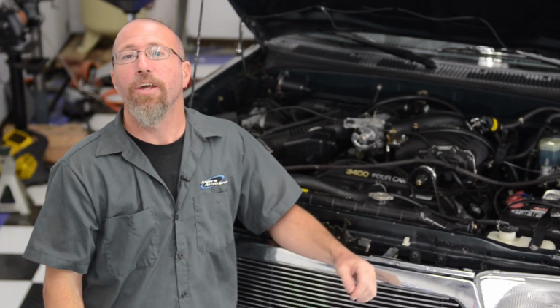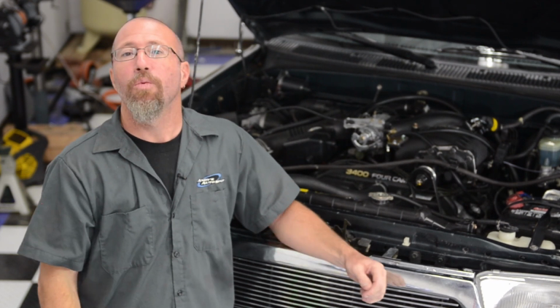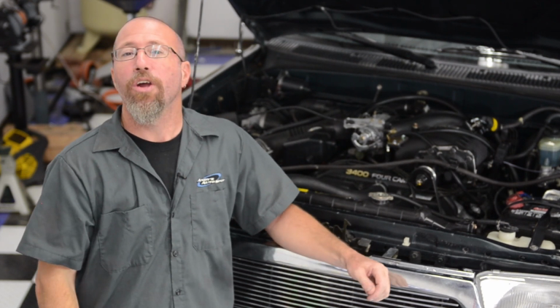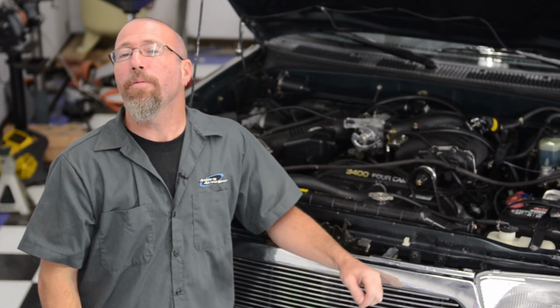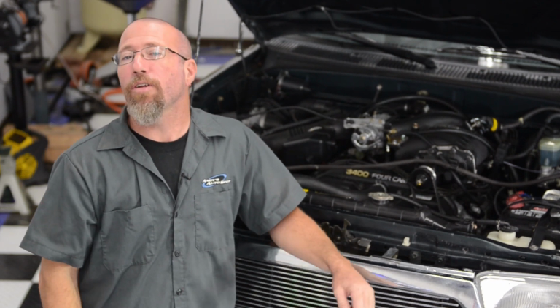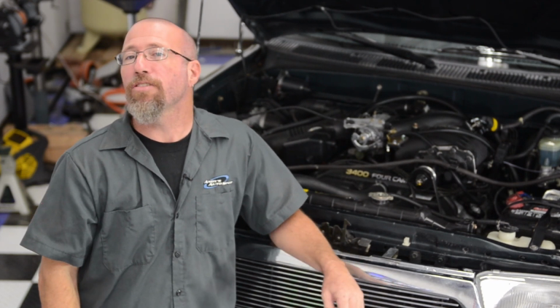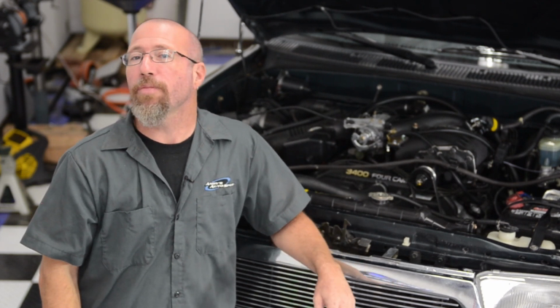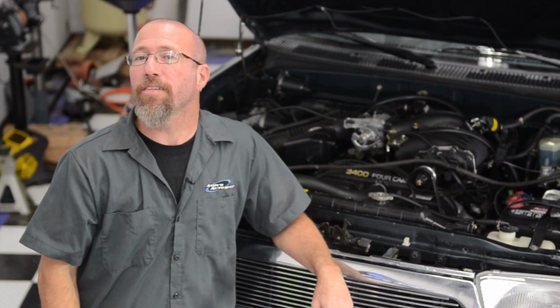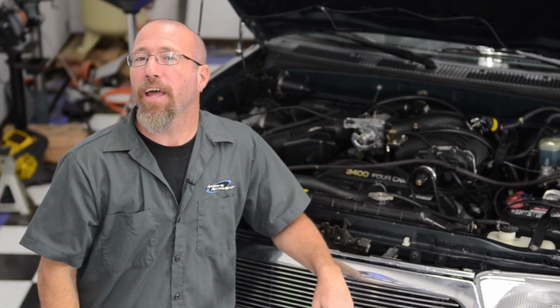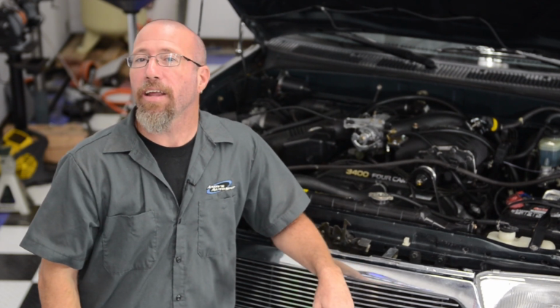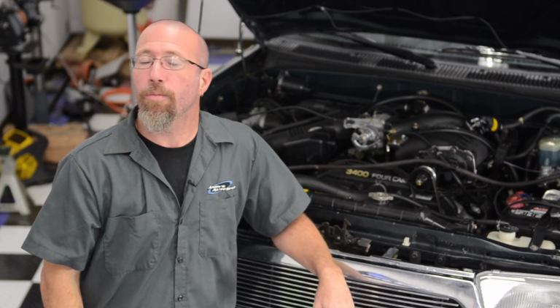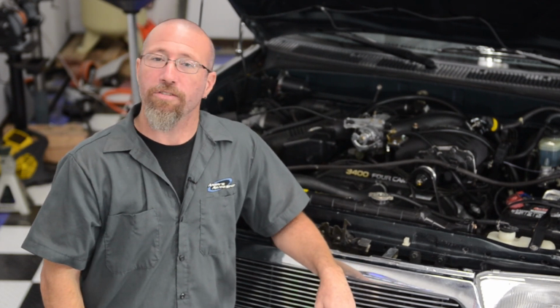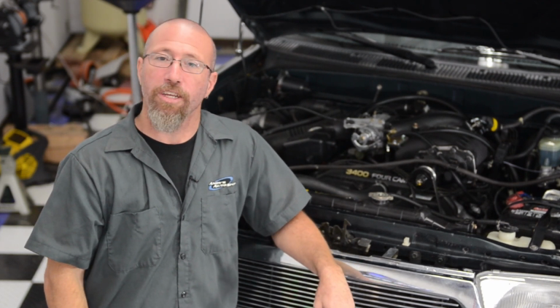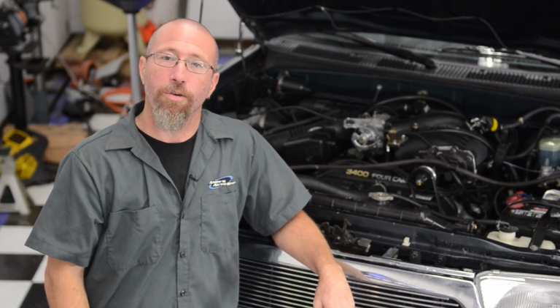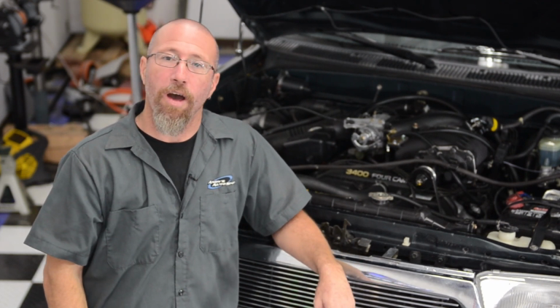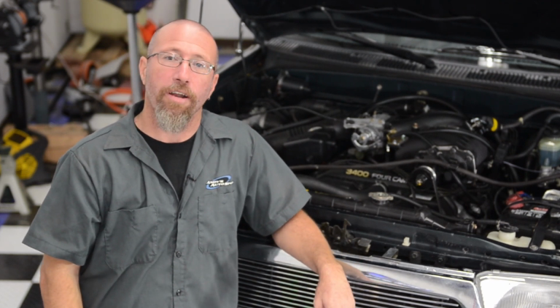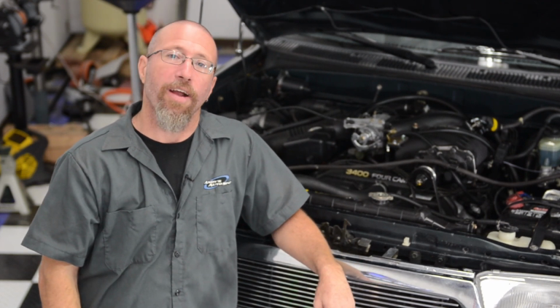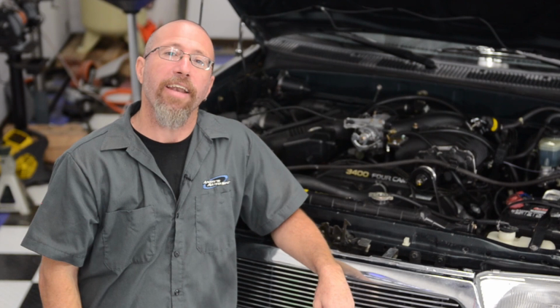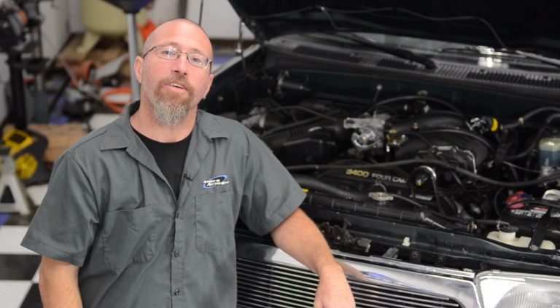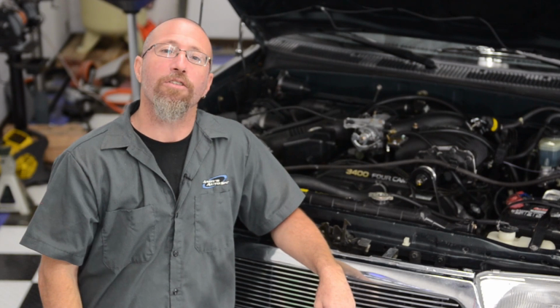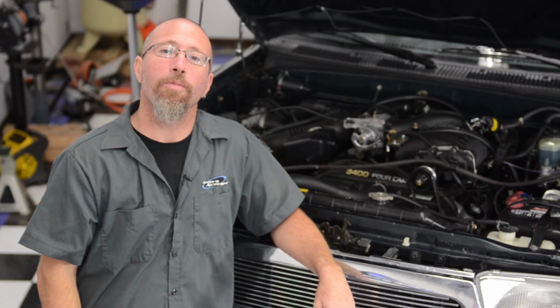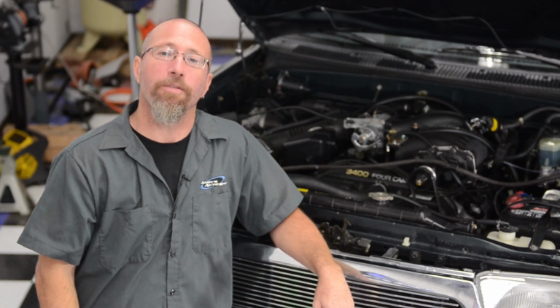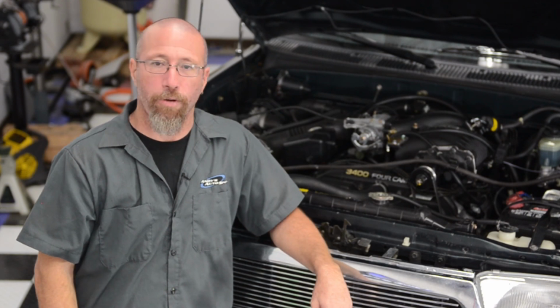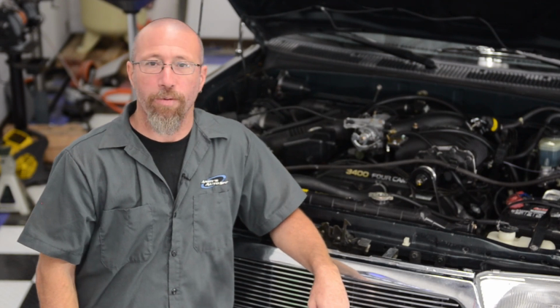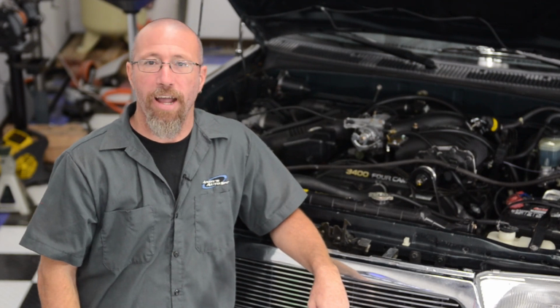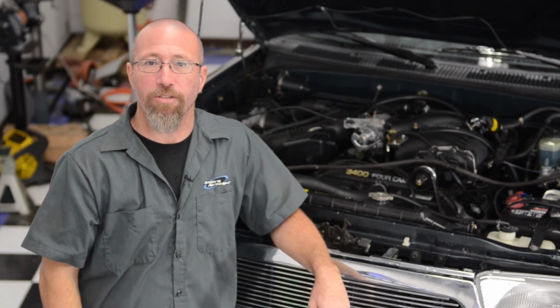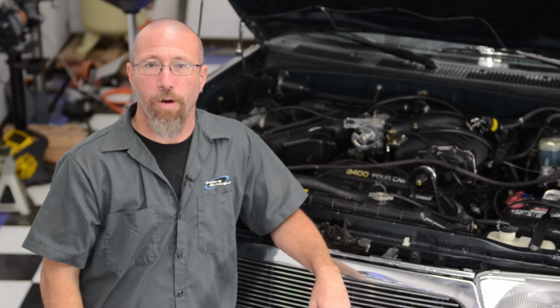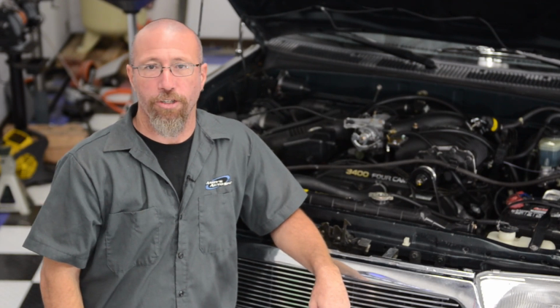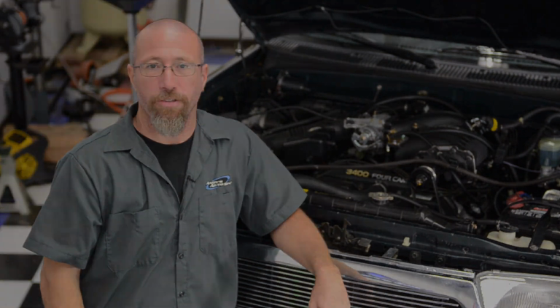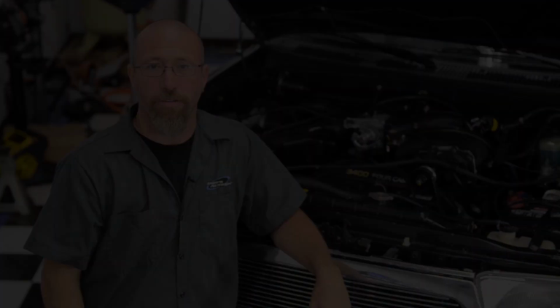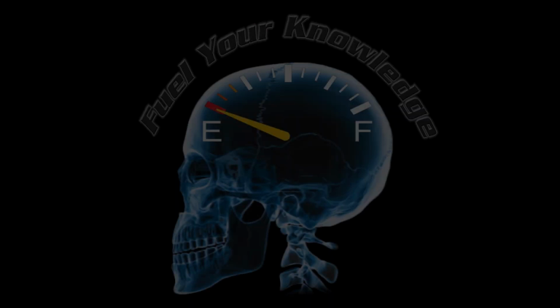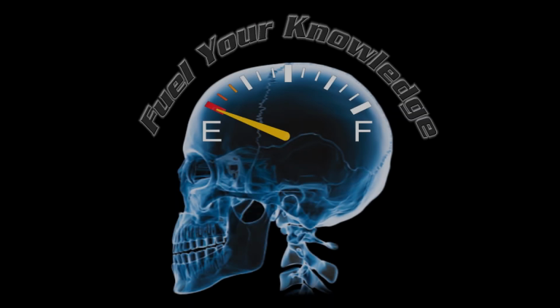We hope you've learned something today and we'll see you on another Andy's Autosport Frequently Asked Questions.